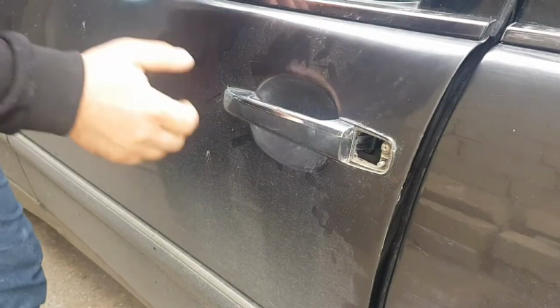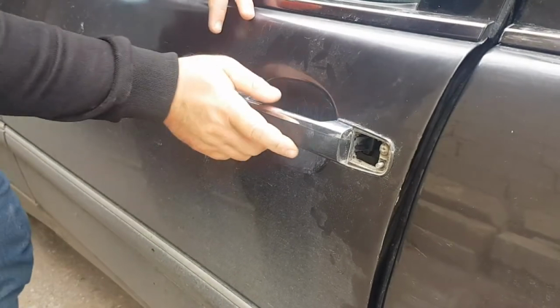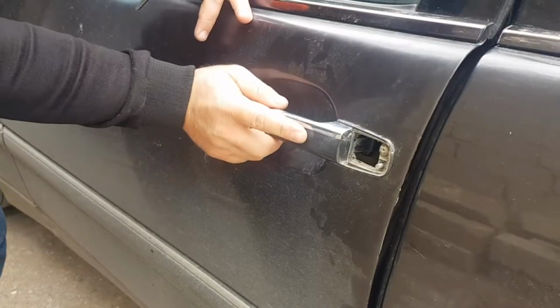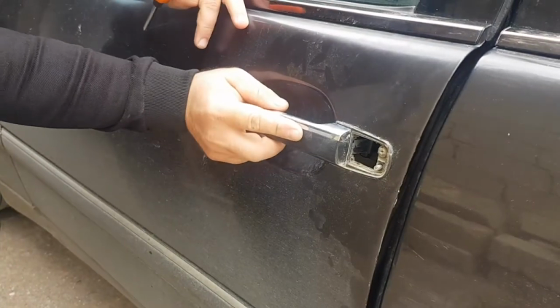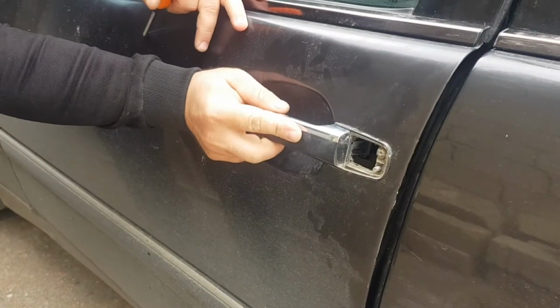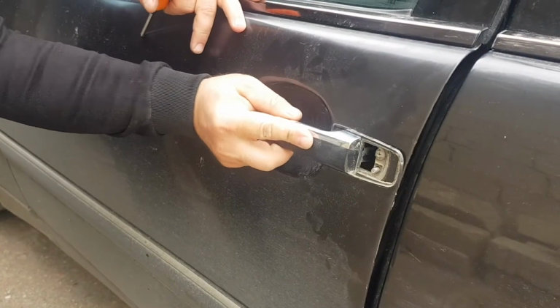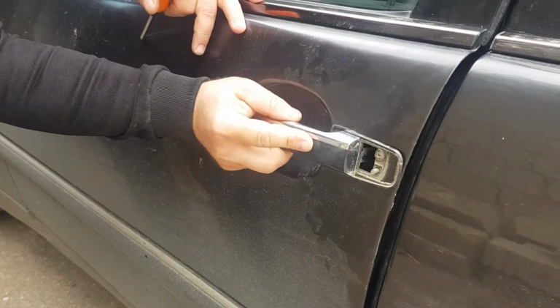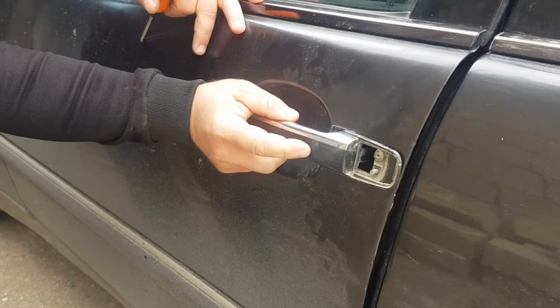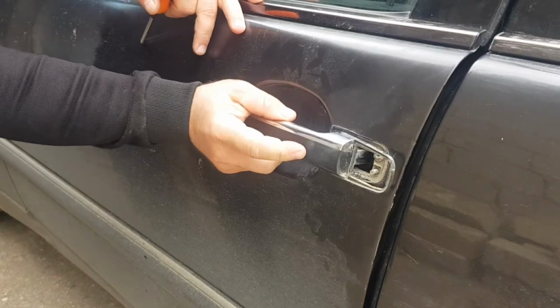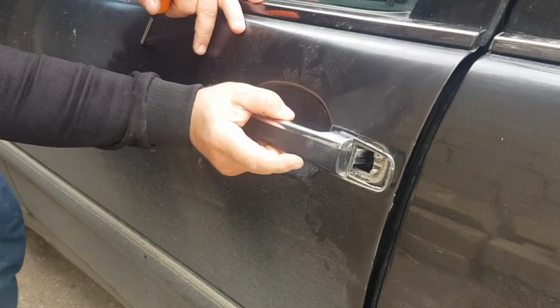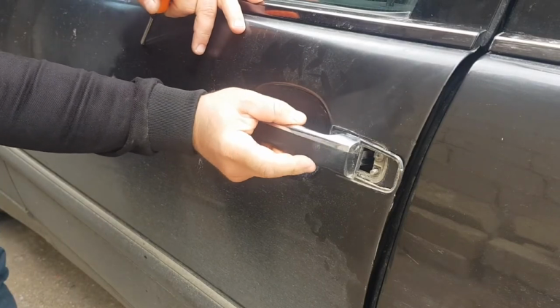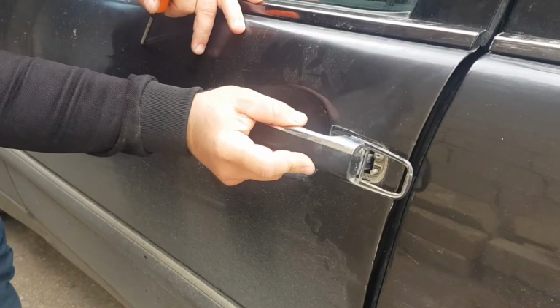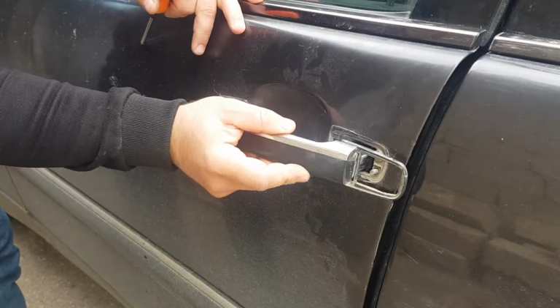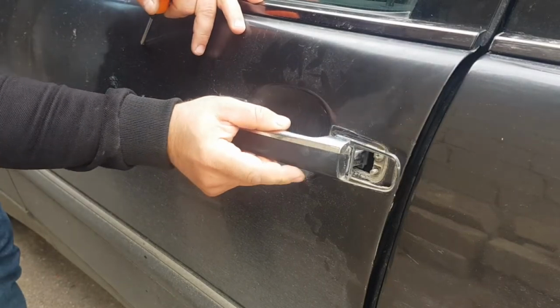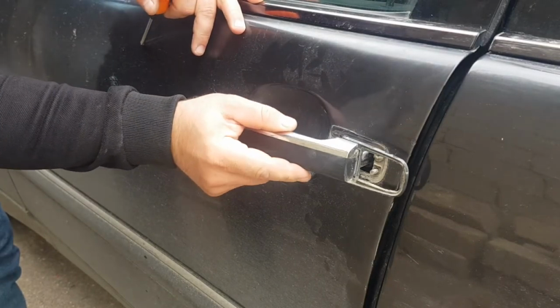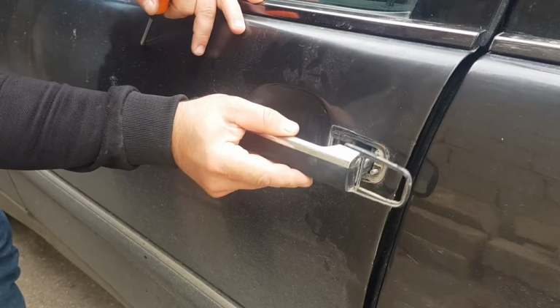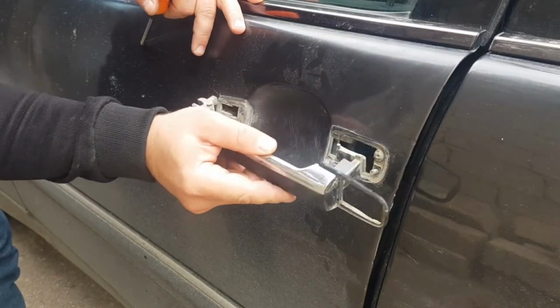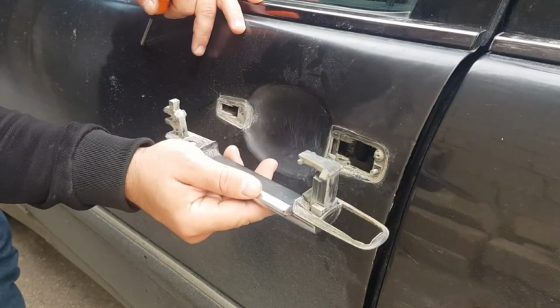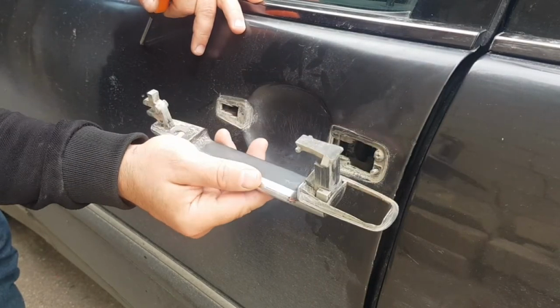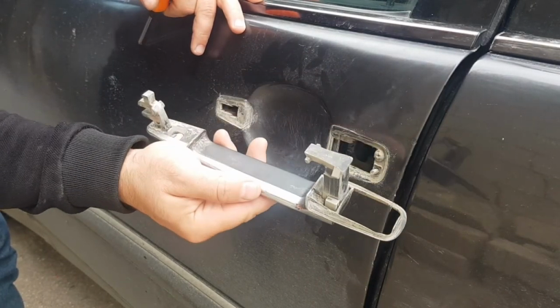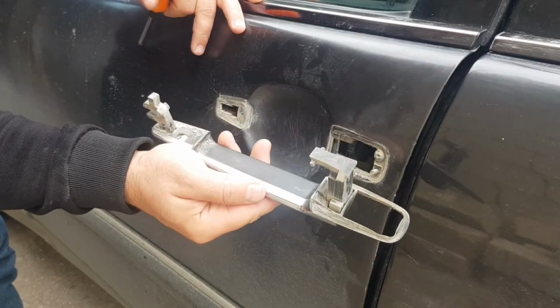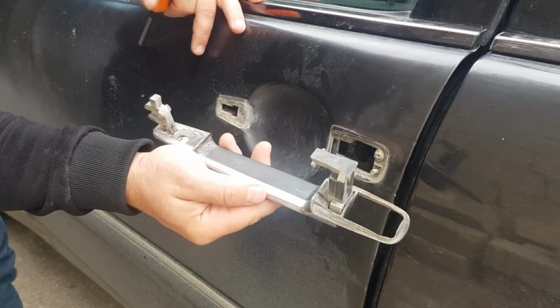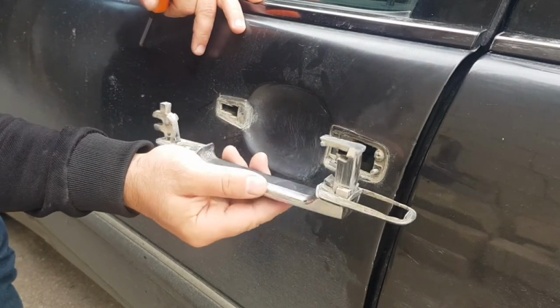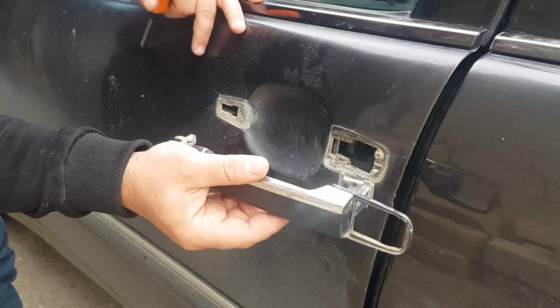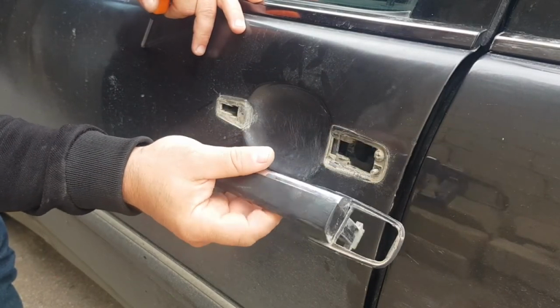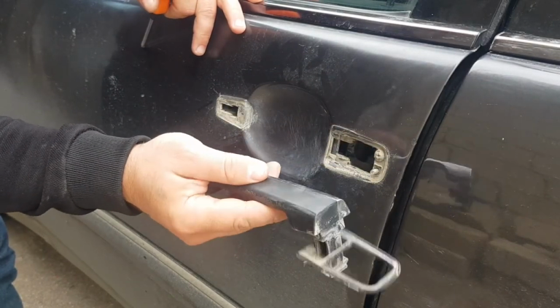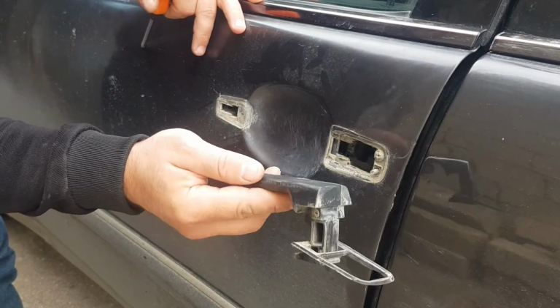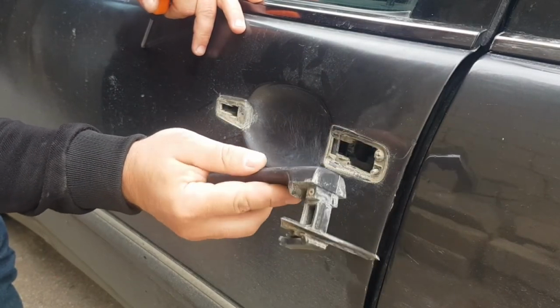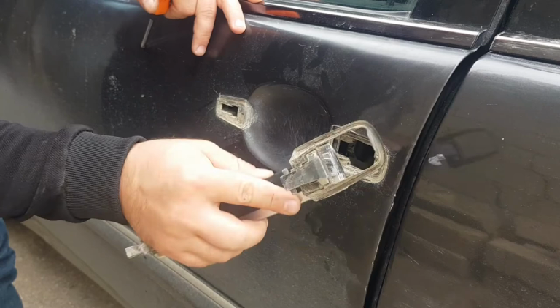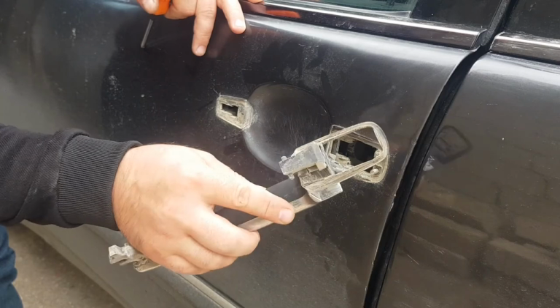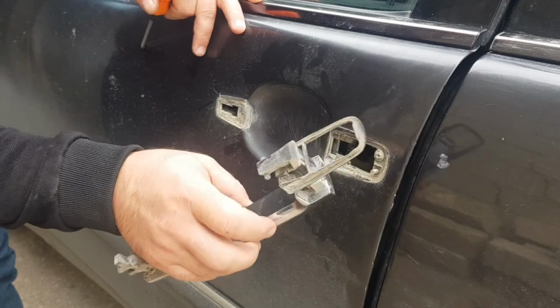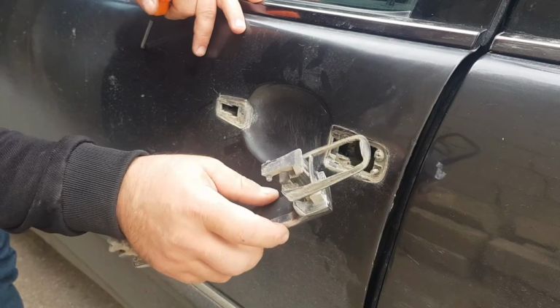Friends, to remove the handle, we need to pull it to the side like this and like that.